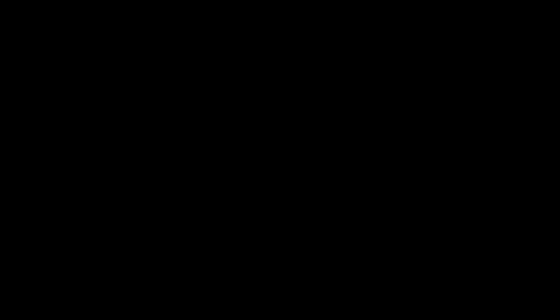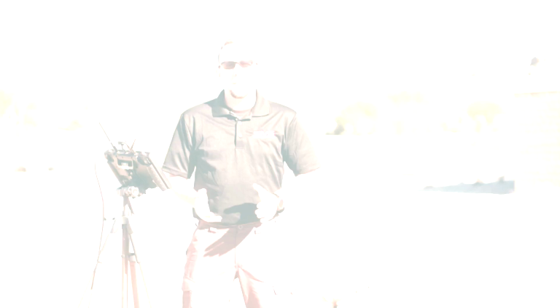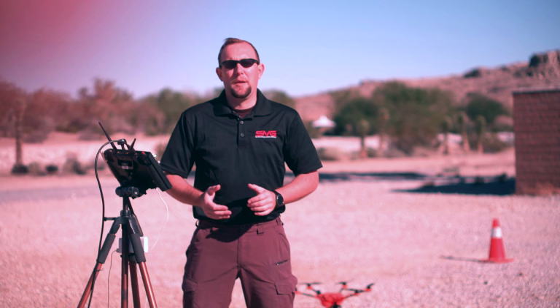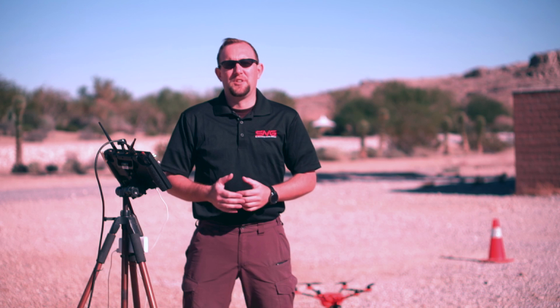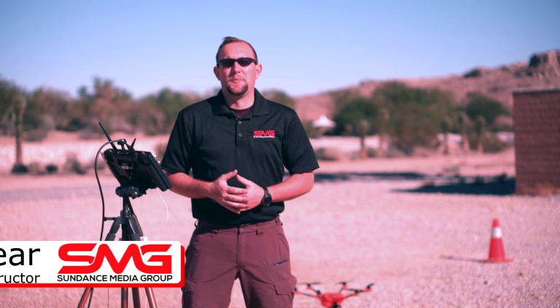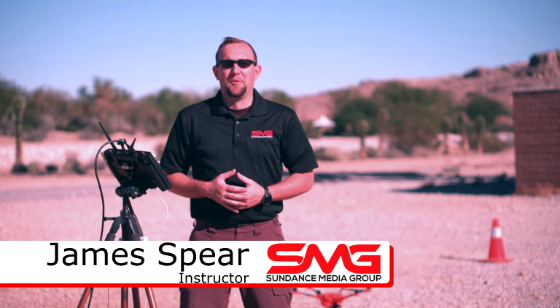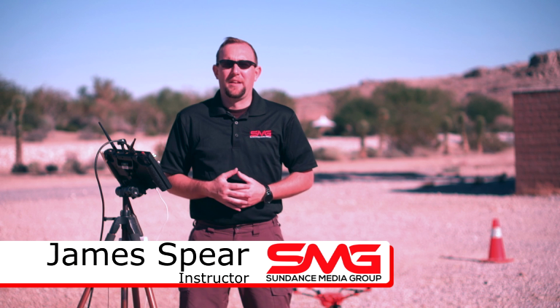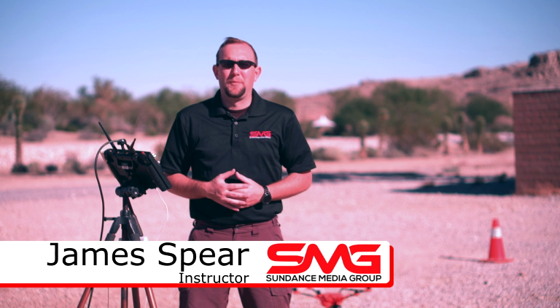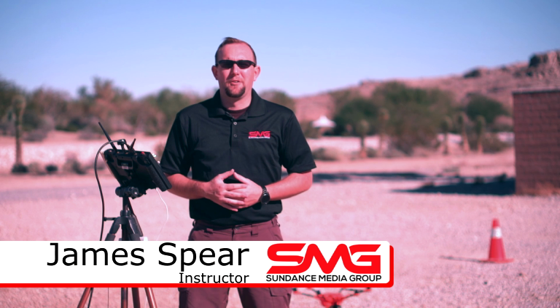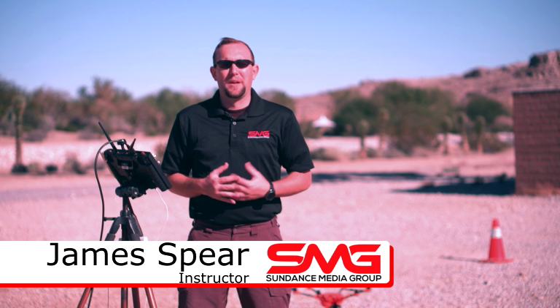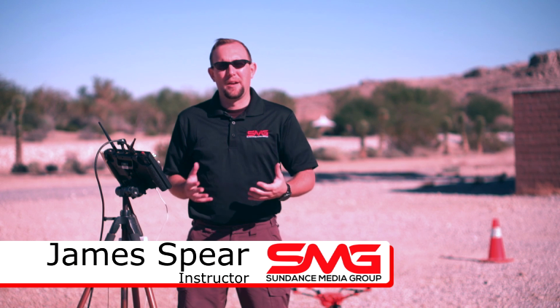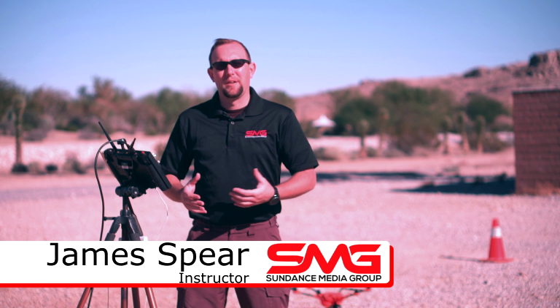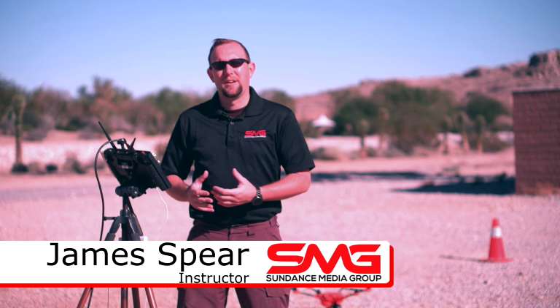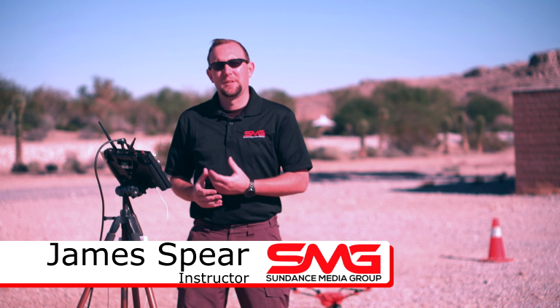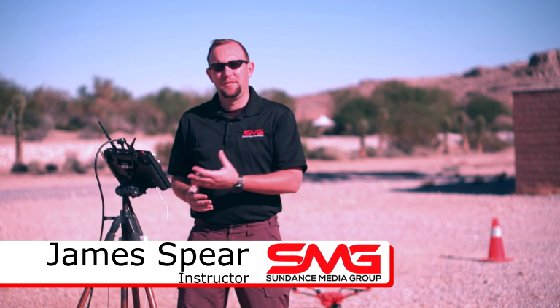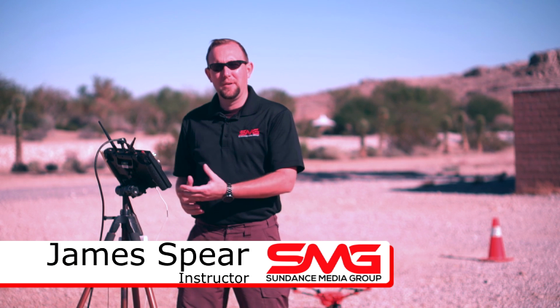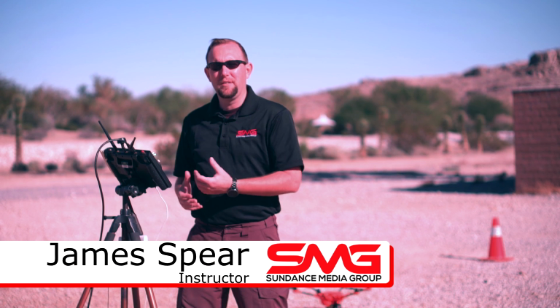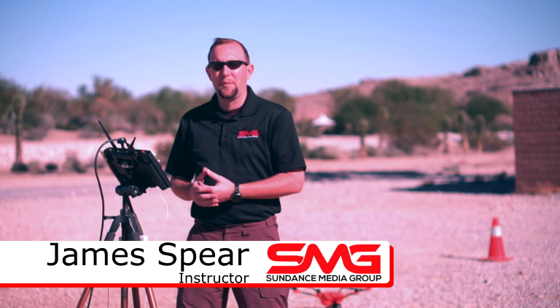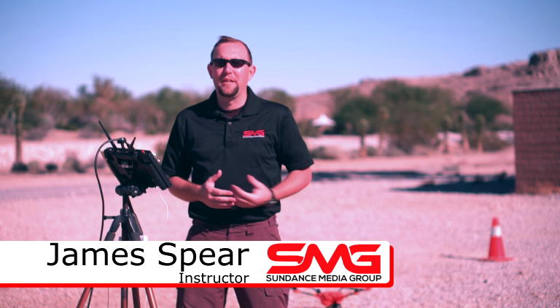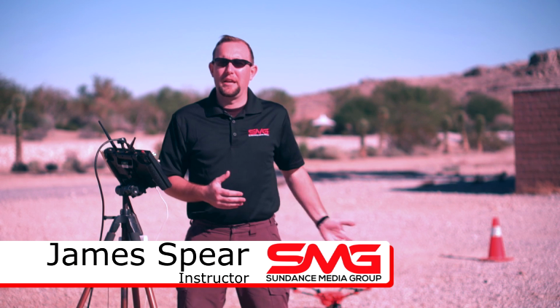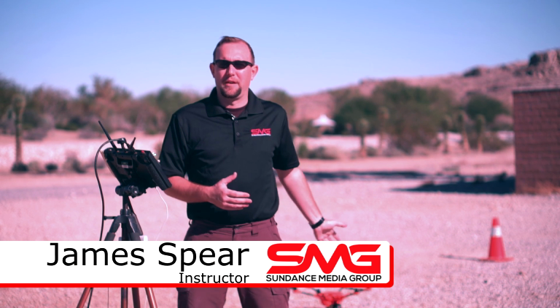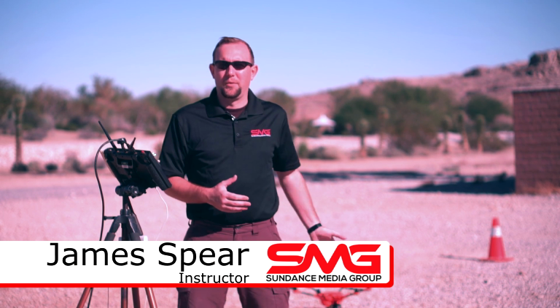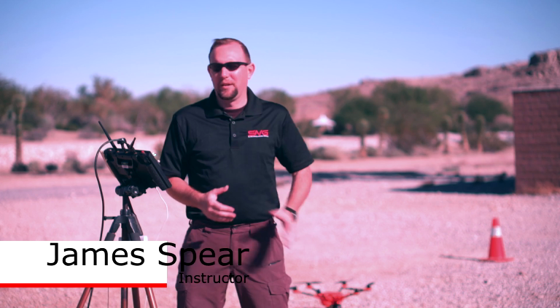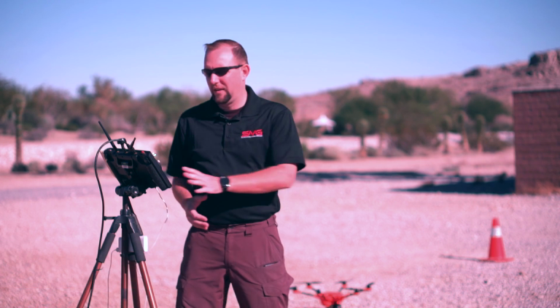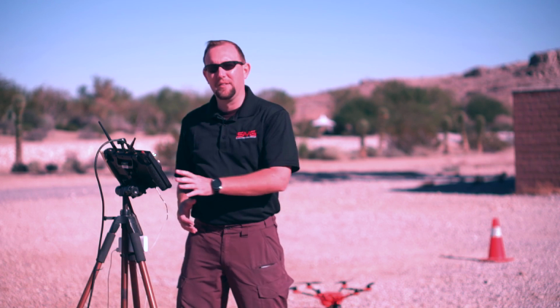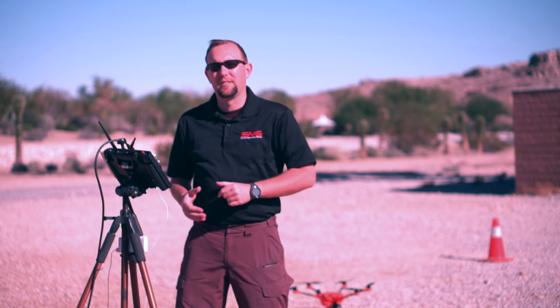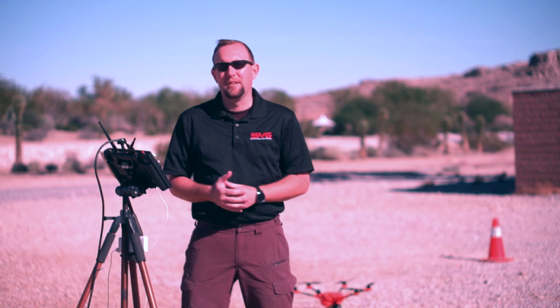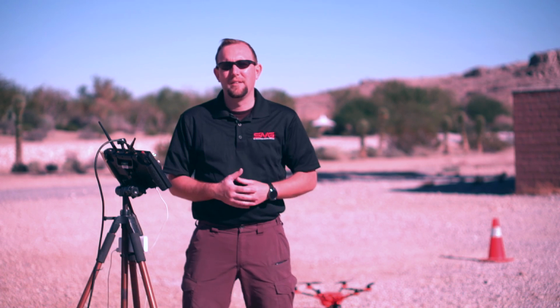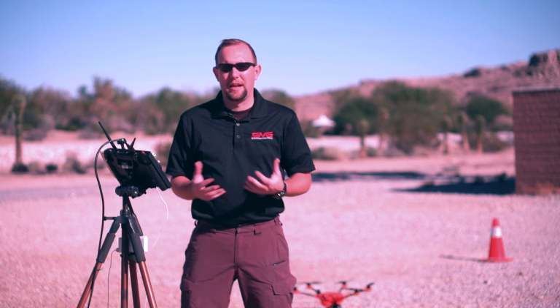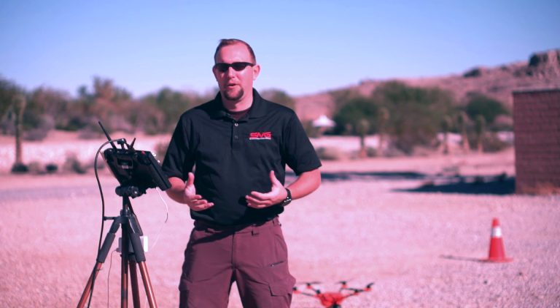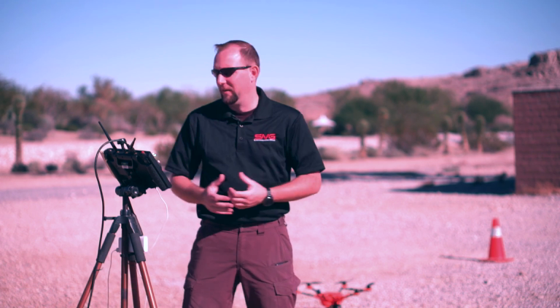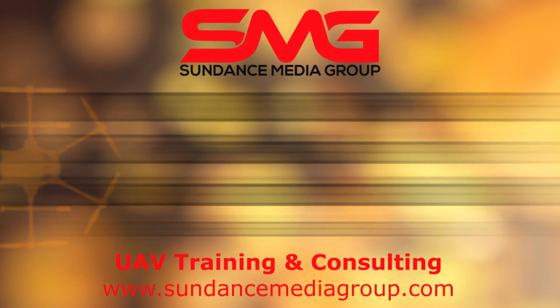Hi, my name is James Sparrow. I'm with Sundance Media Group, and today we're going to talk about the Seago ET camera and the H520 and the SD16, and how they all blend together.